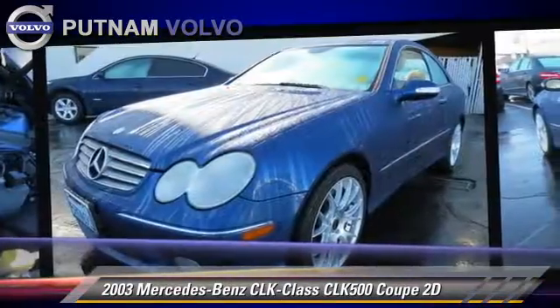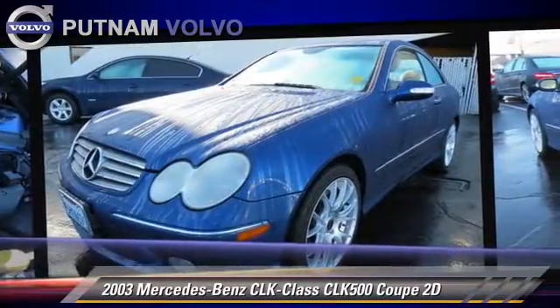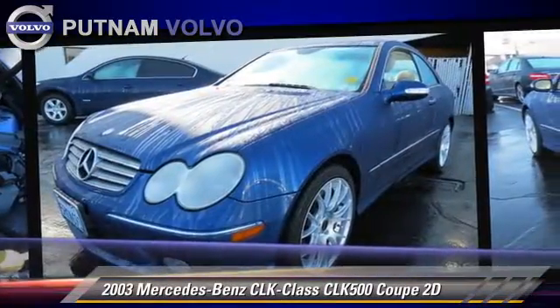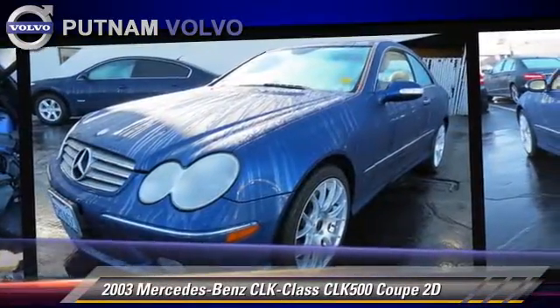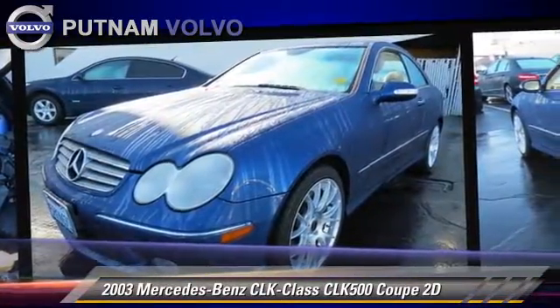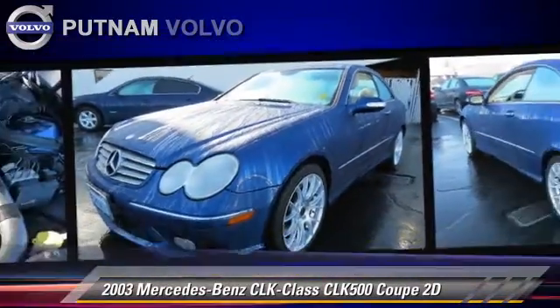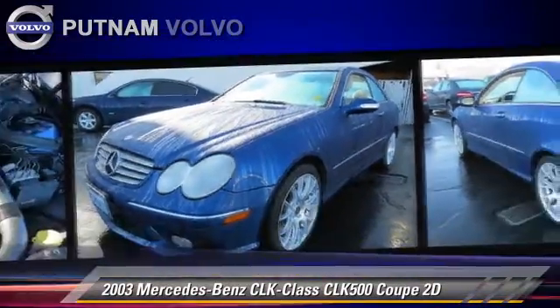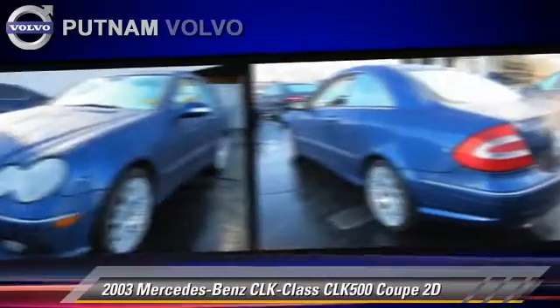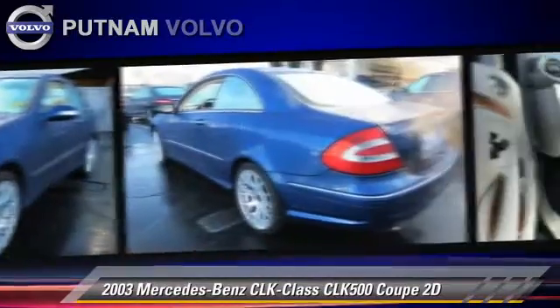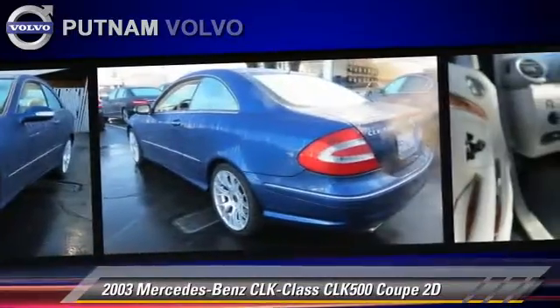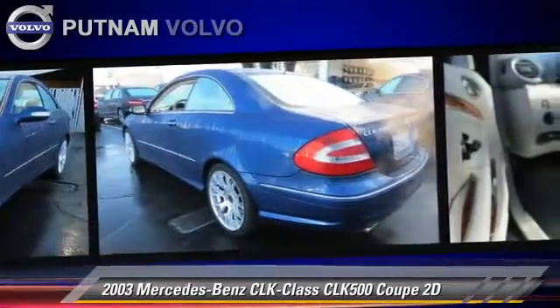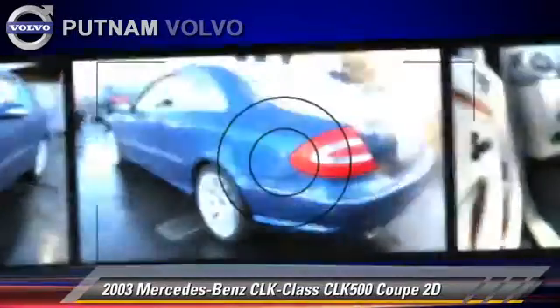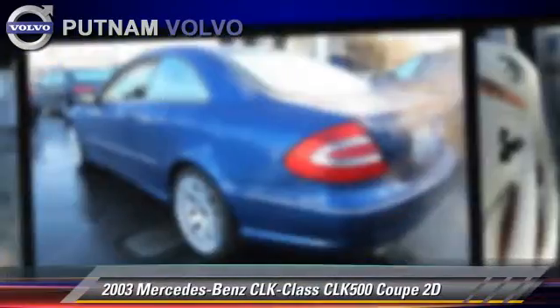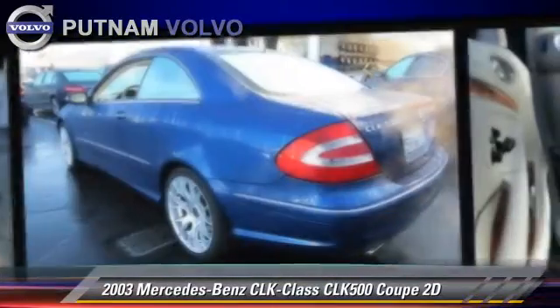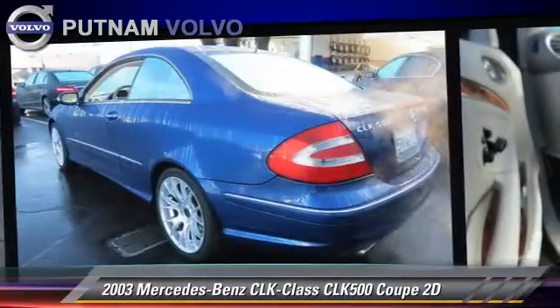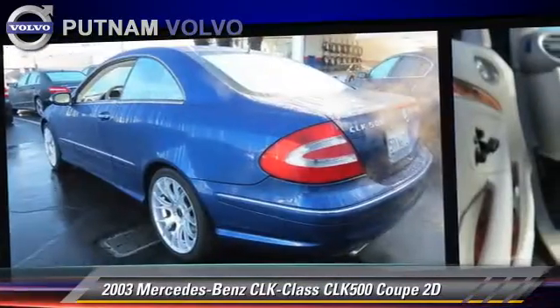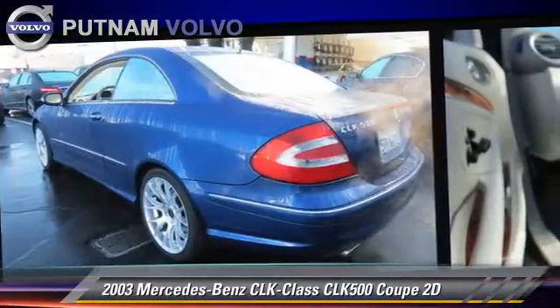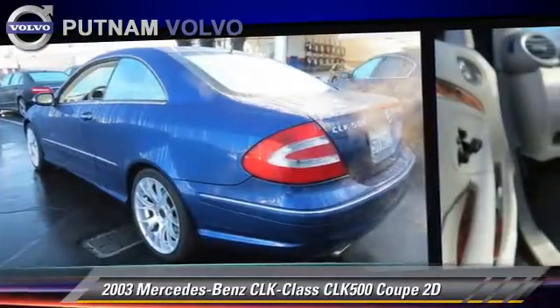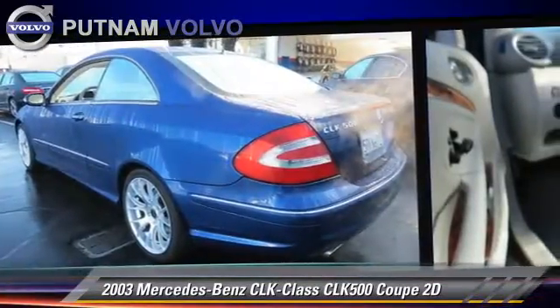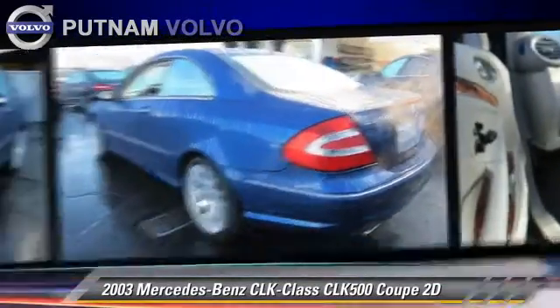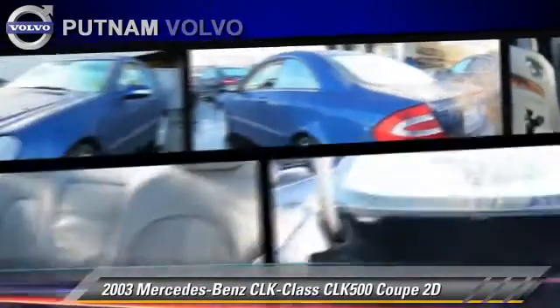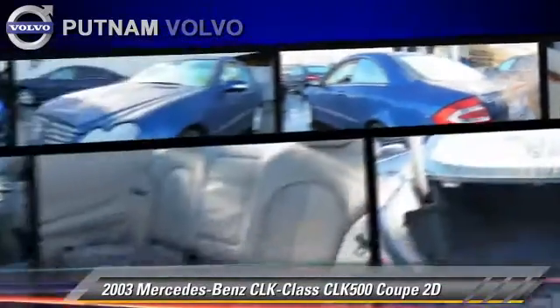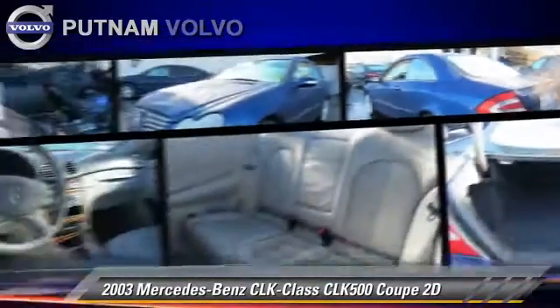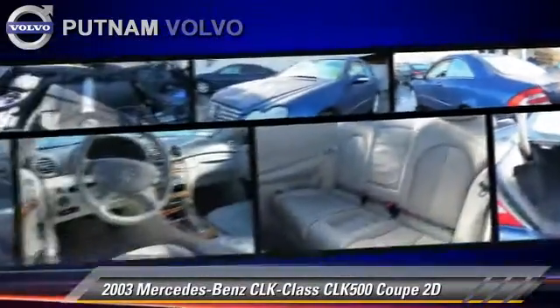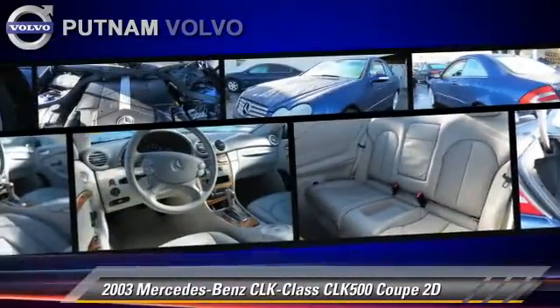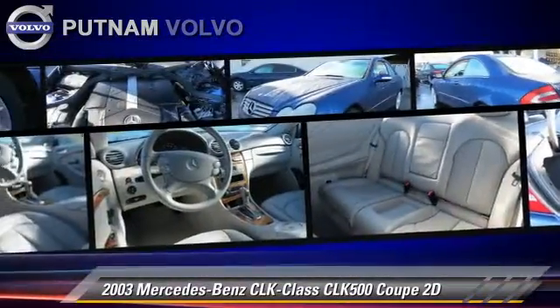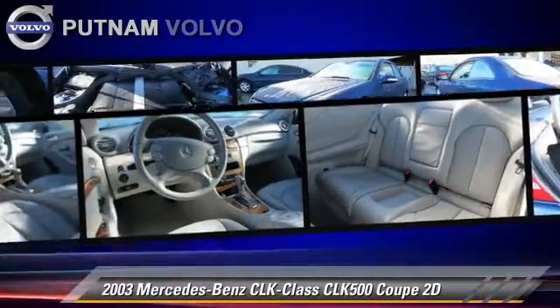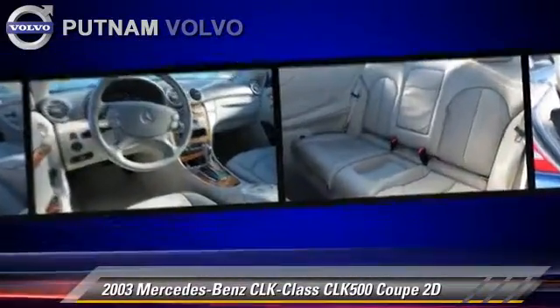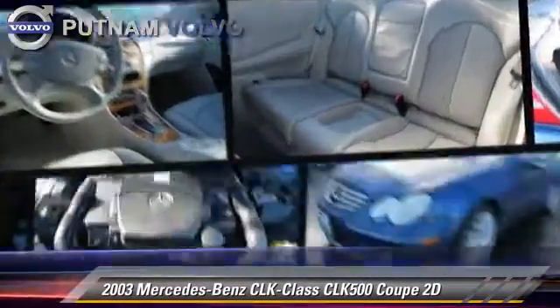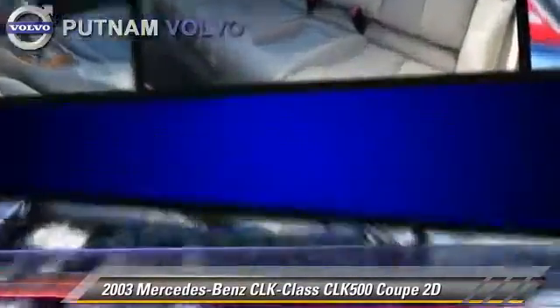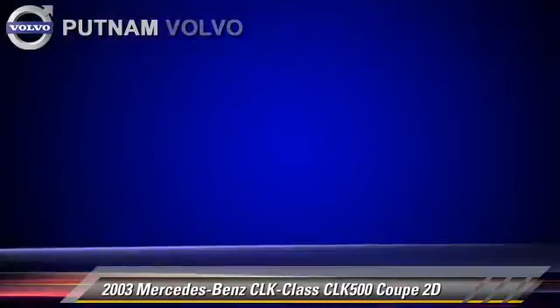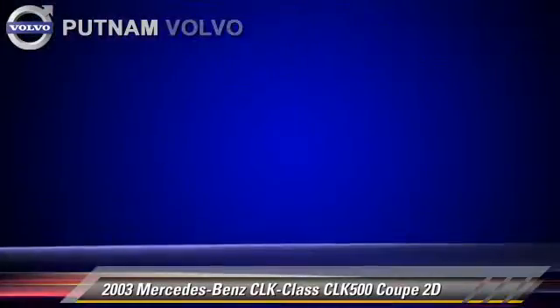Safety features include front and rear side airbags, slip control, and four-wheel ABS.